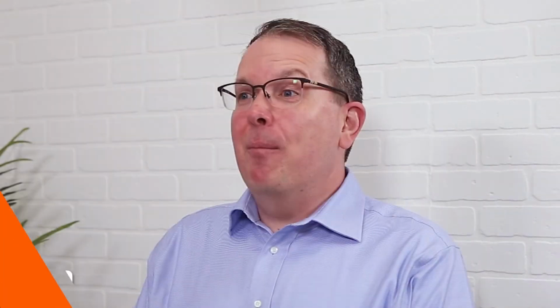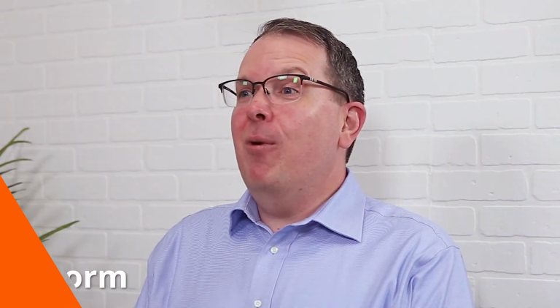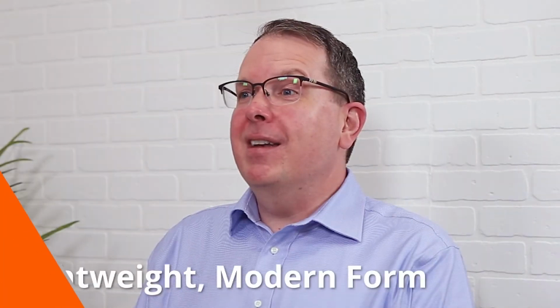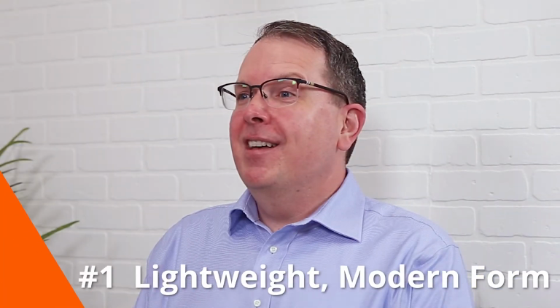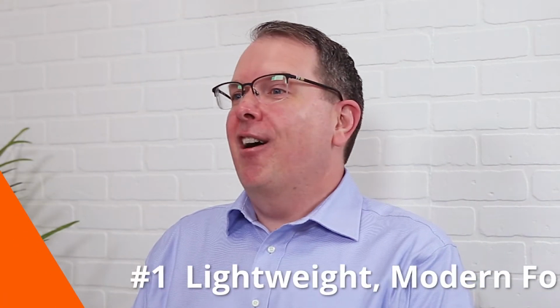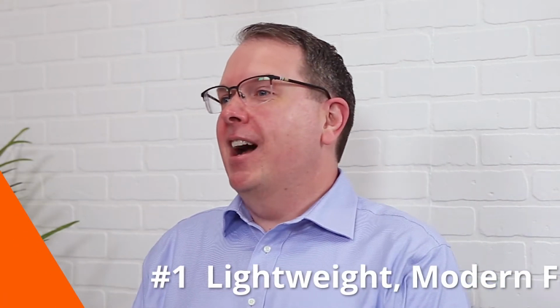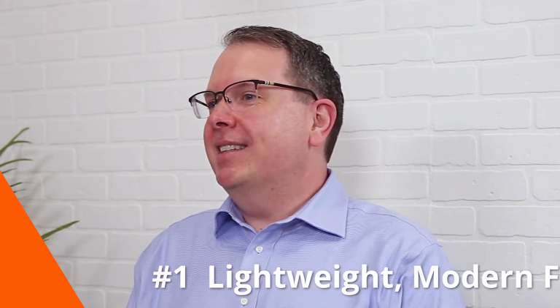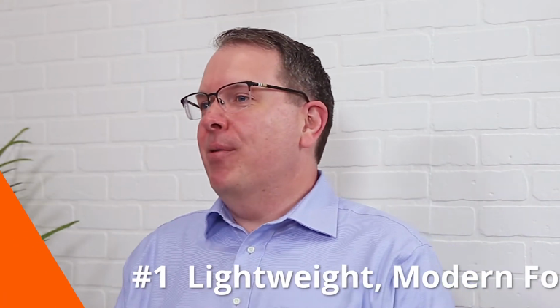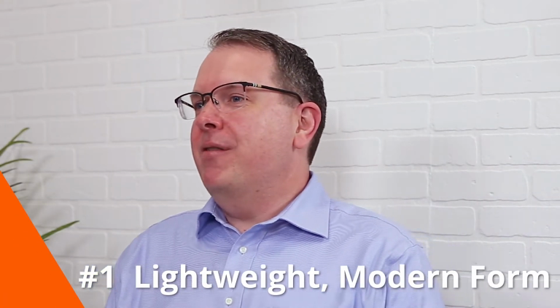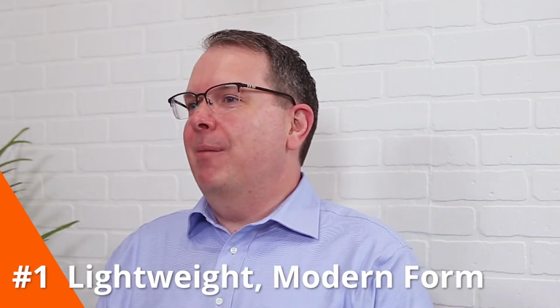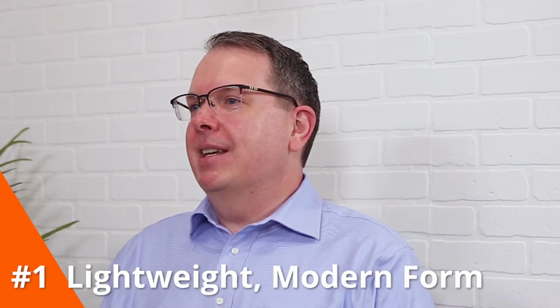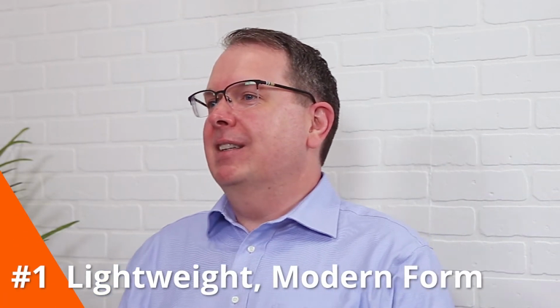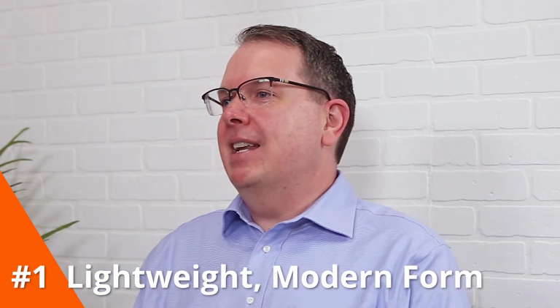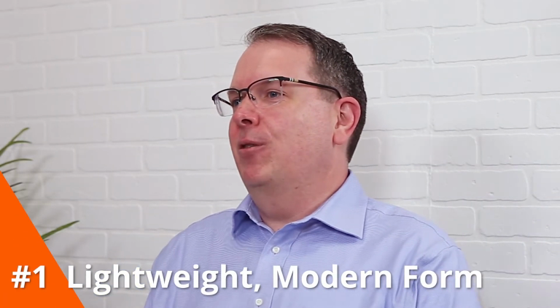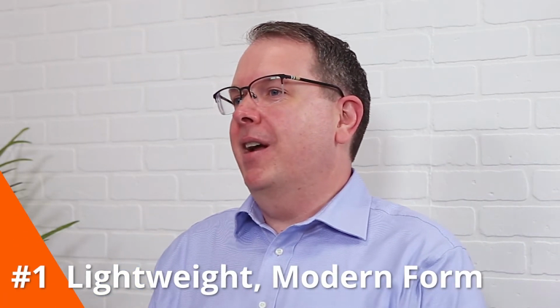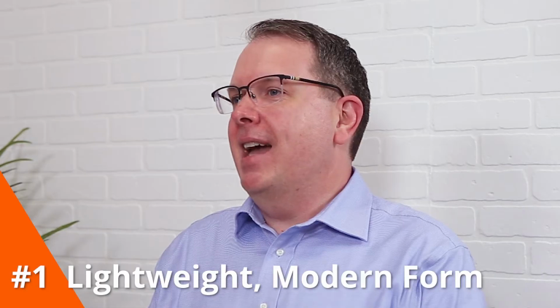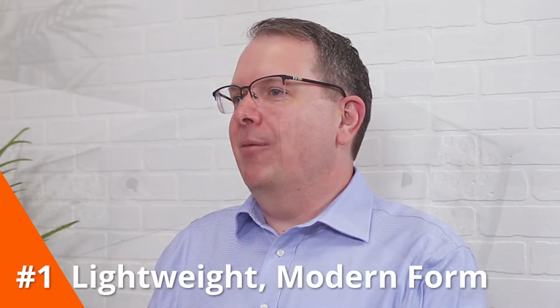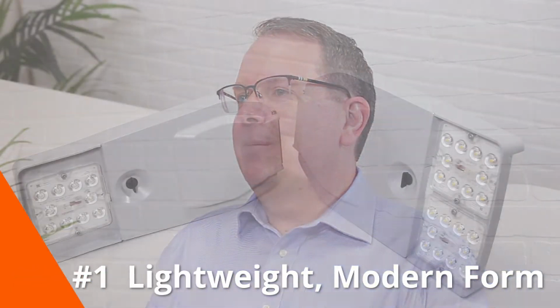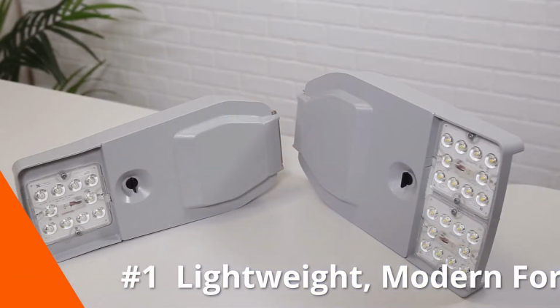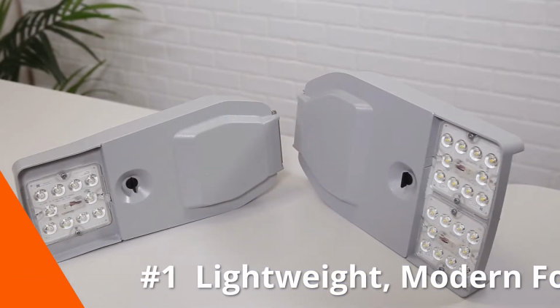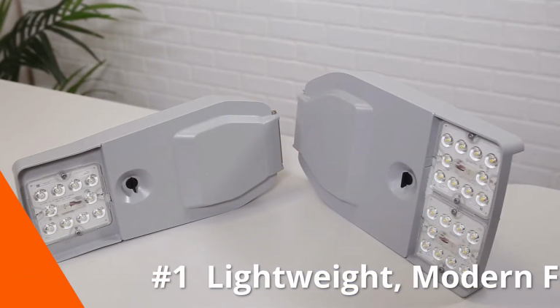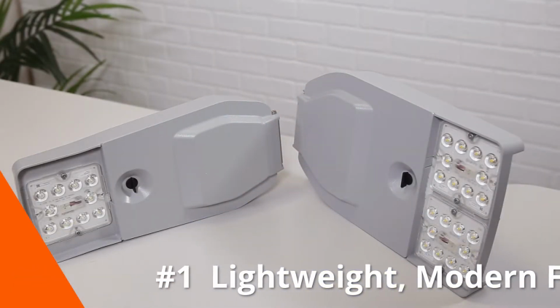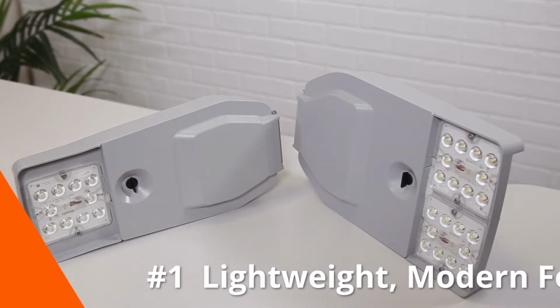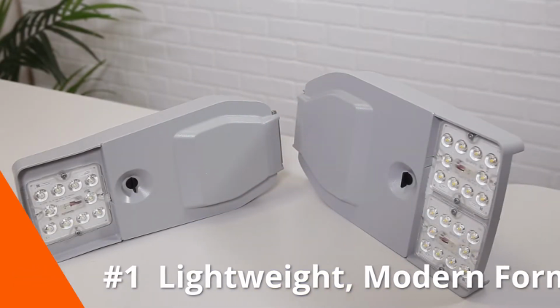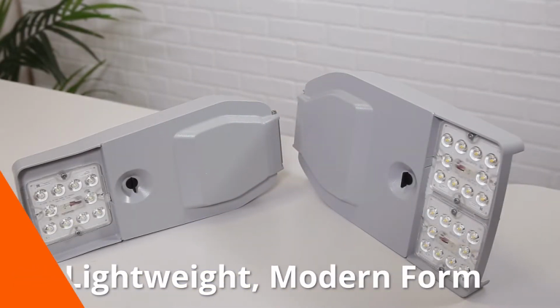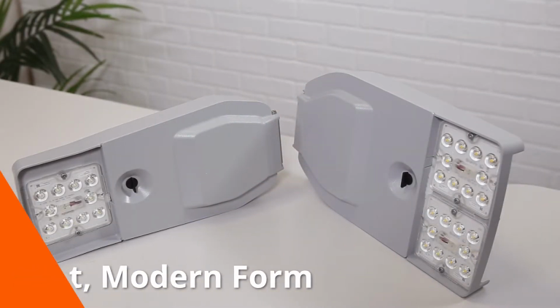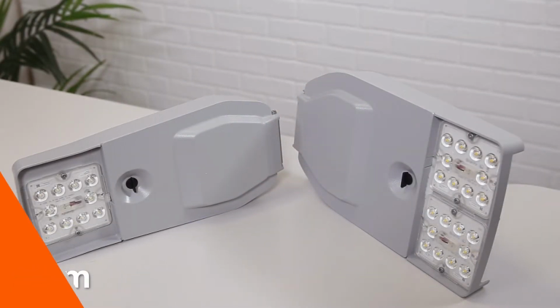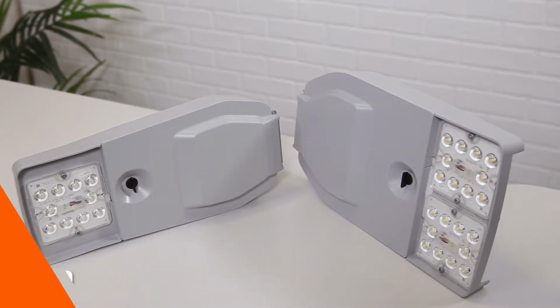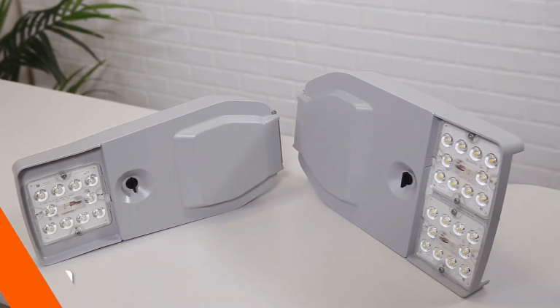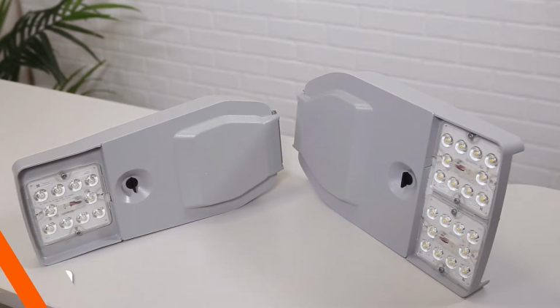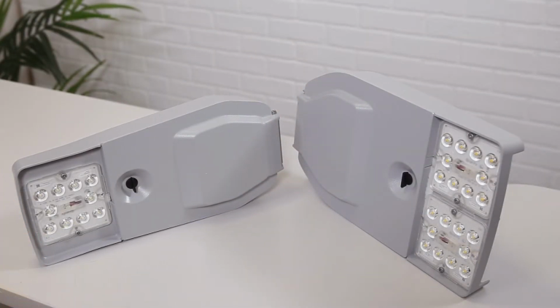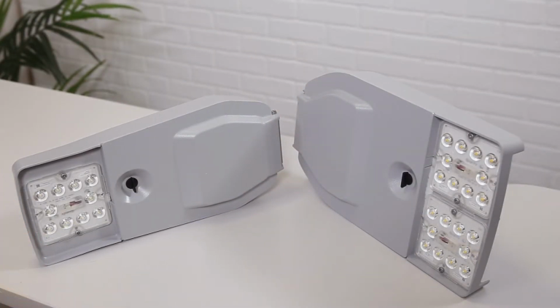Number one, the Archeon Contemporary family is our lightest luminaire yet, which means easy install on a beautiful modern form factor.